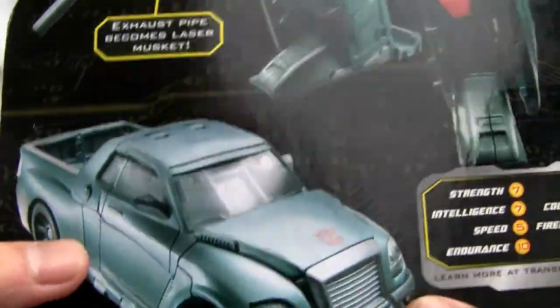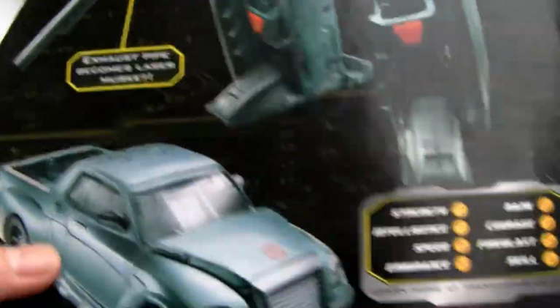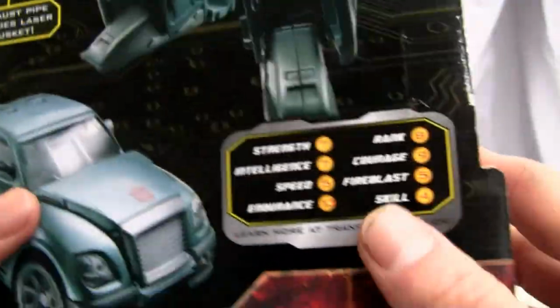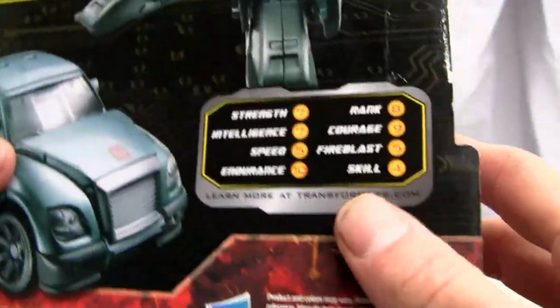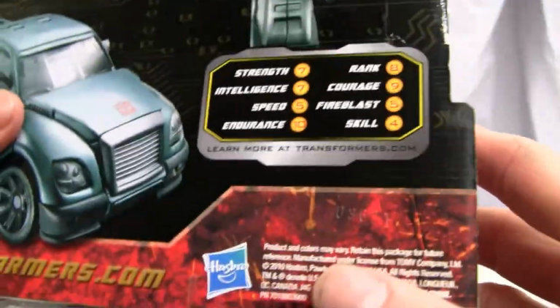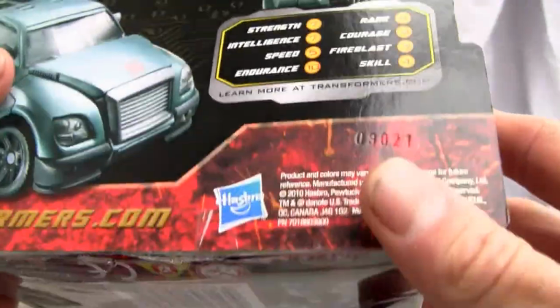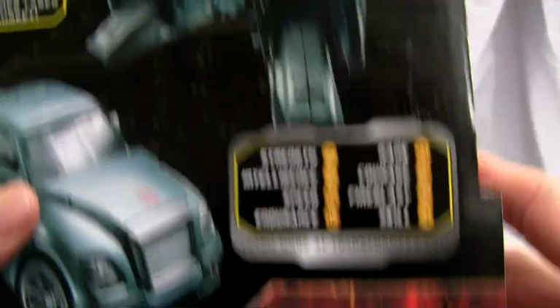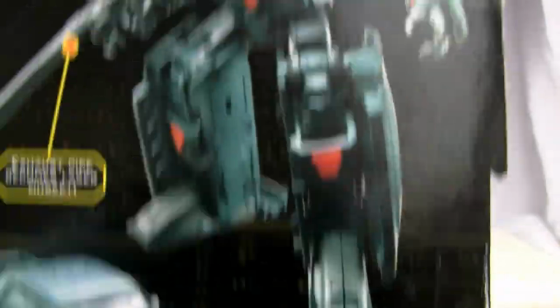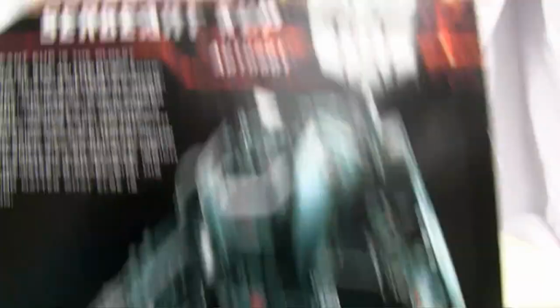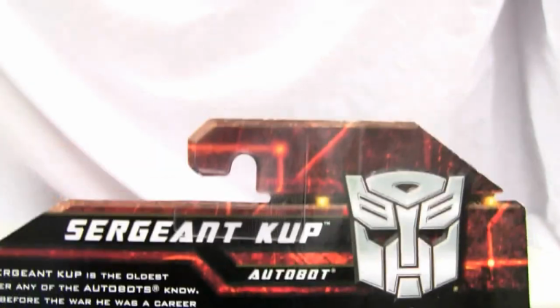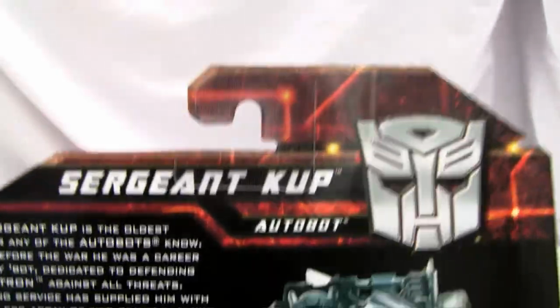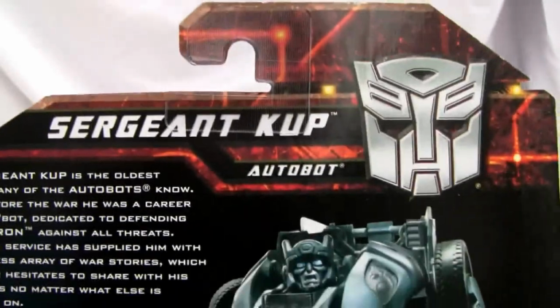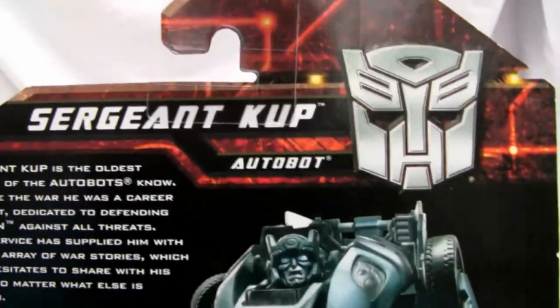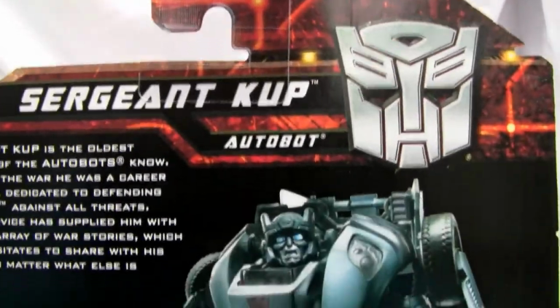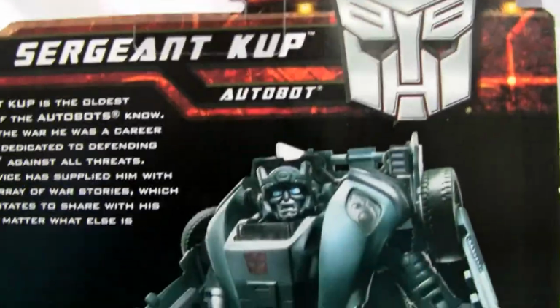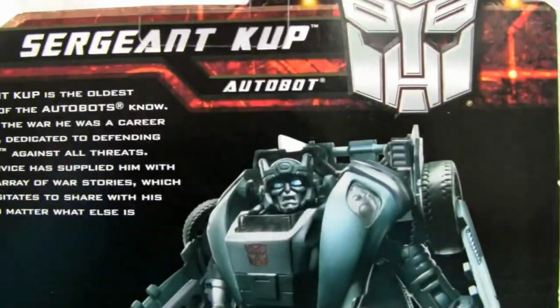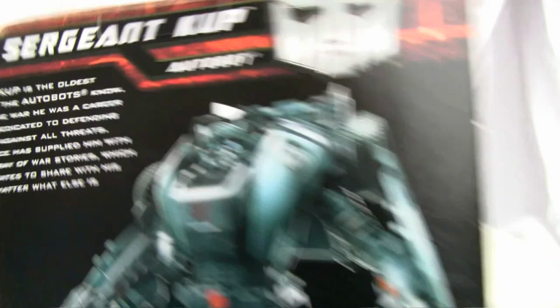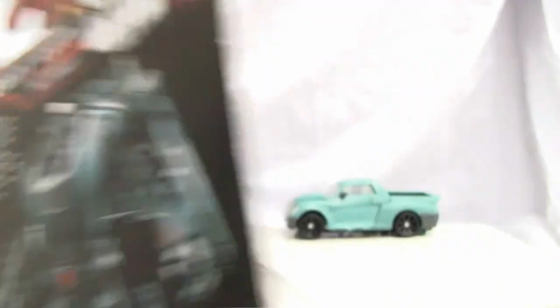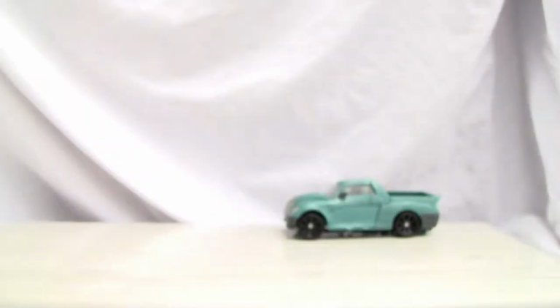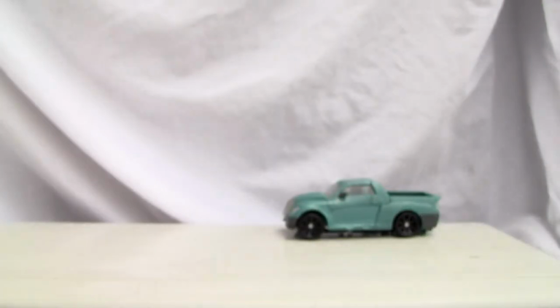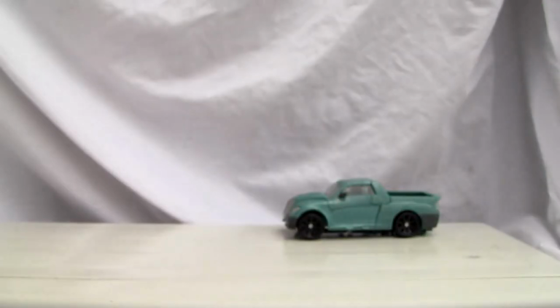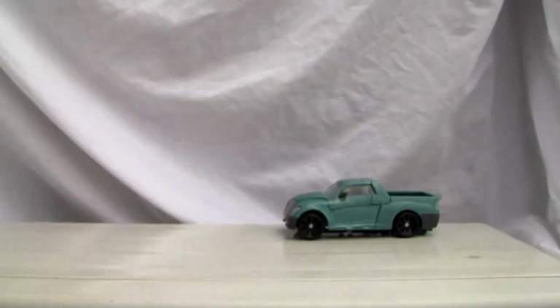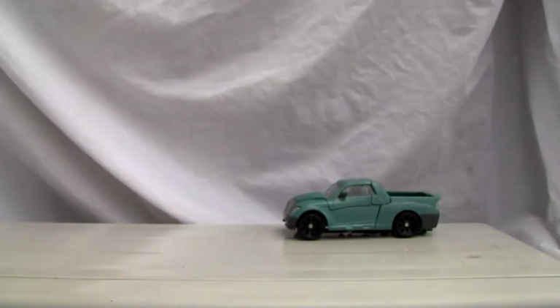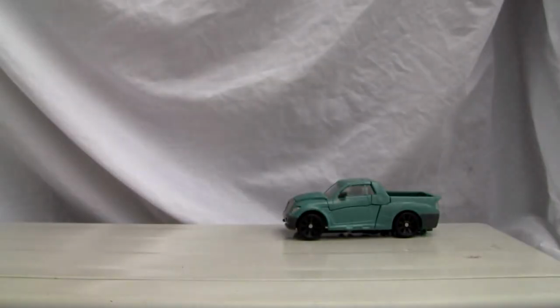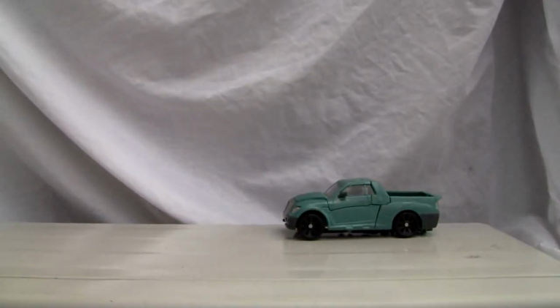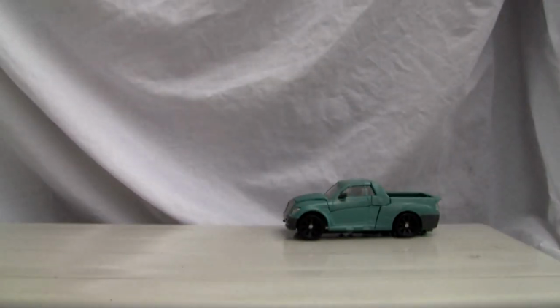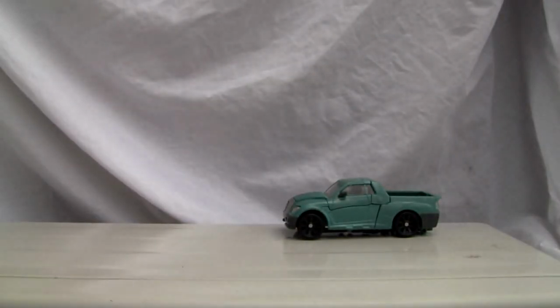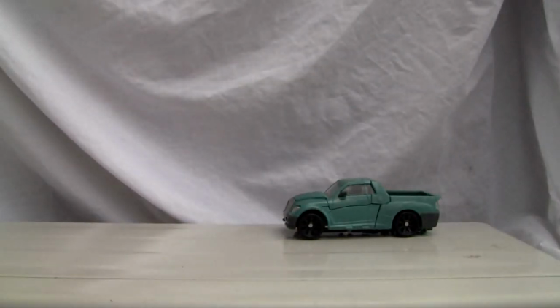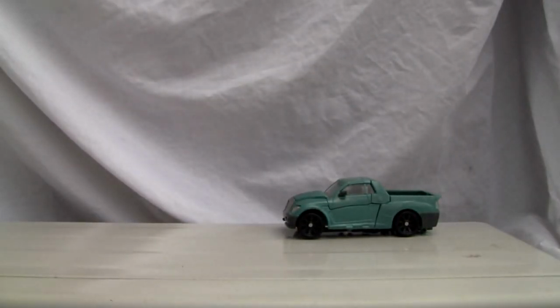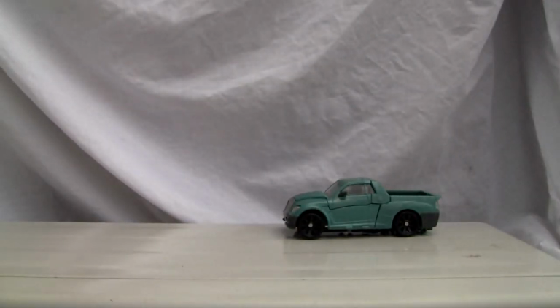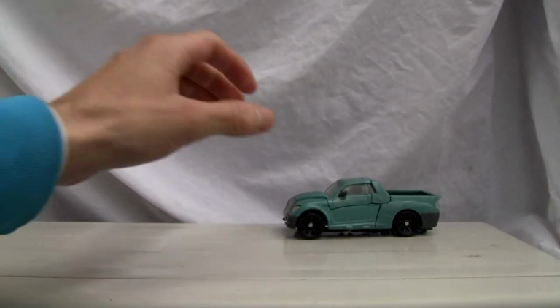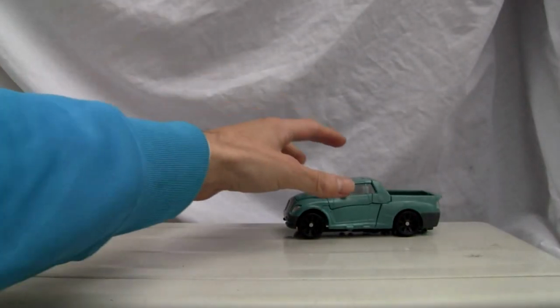Here it is — the back stats. Relatively benign little box. What can I say? Let's look at the figure, shall we?